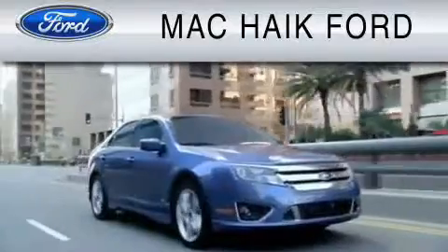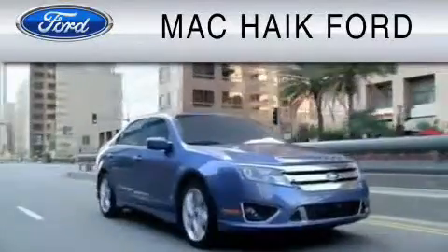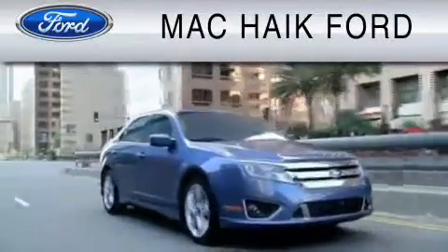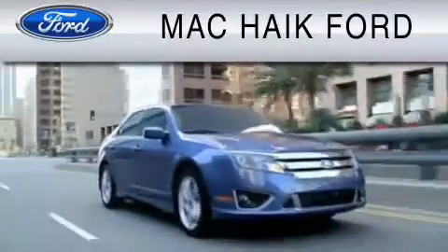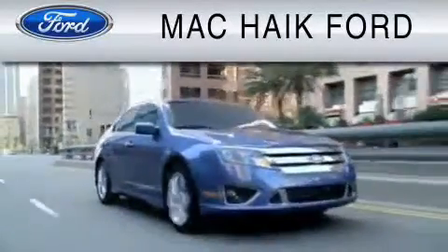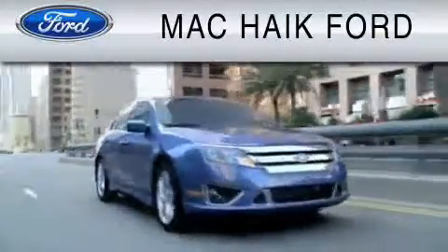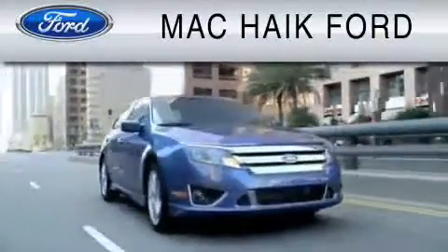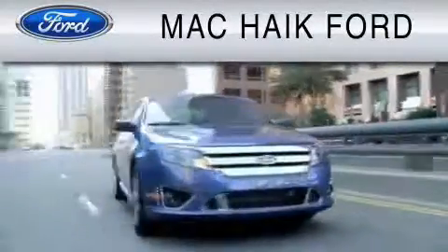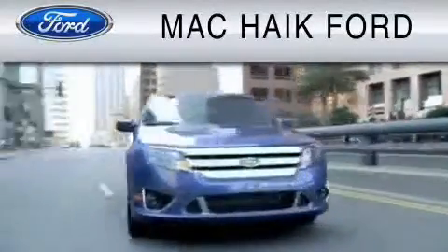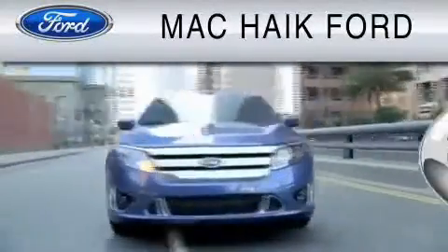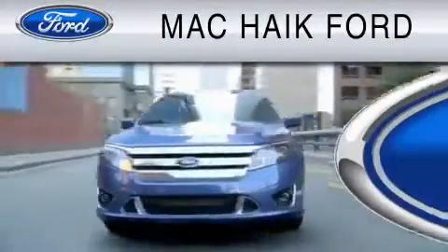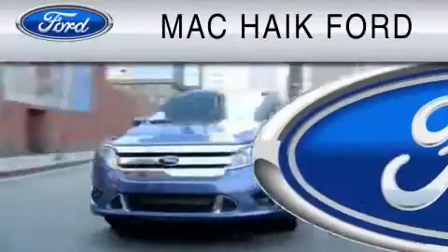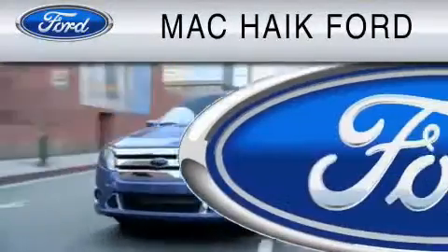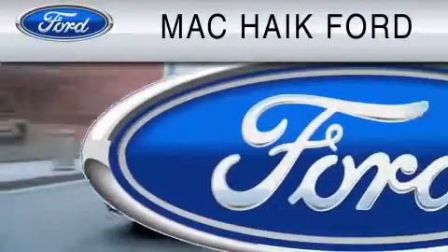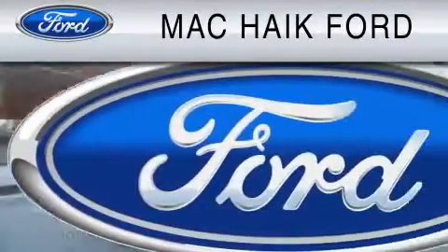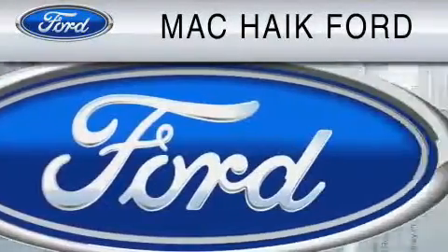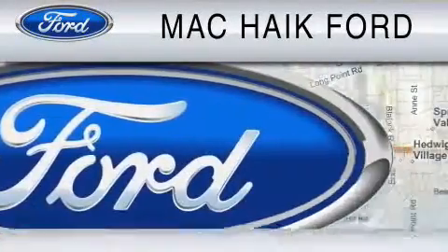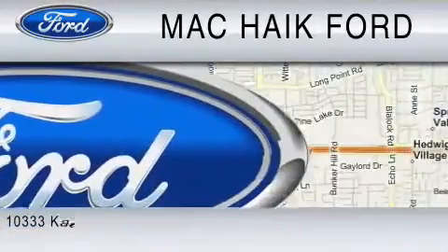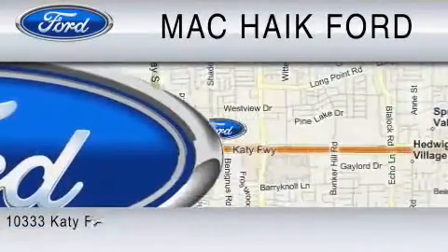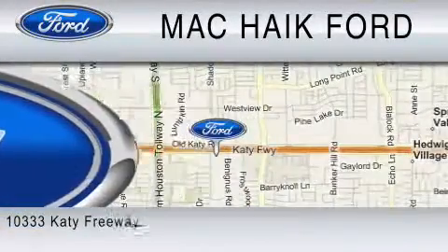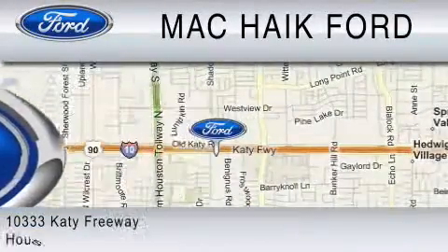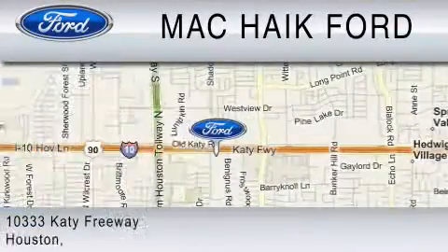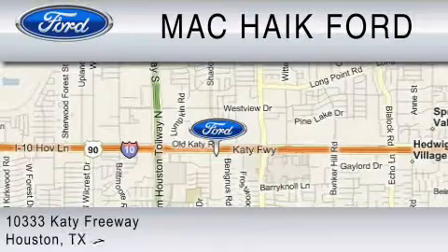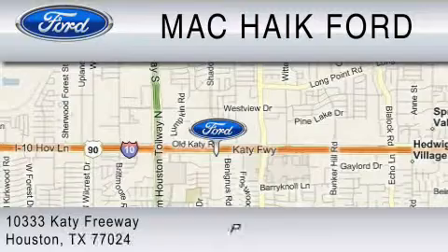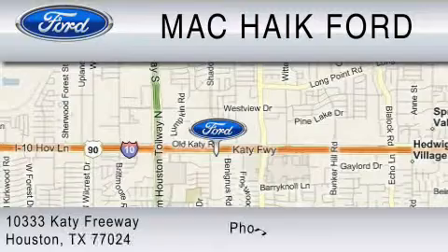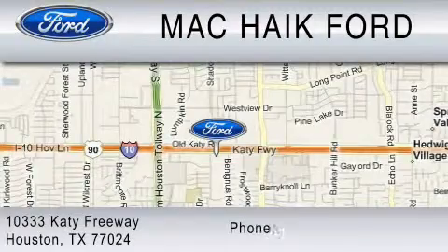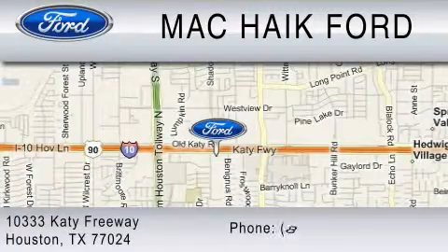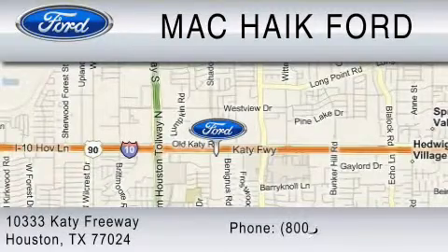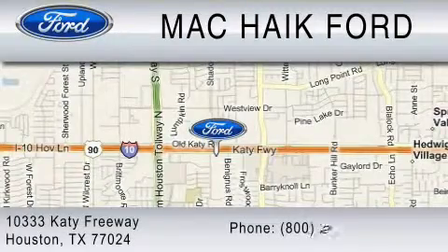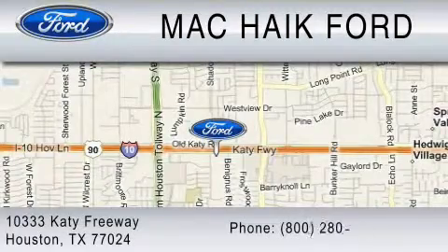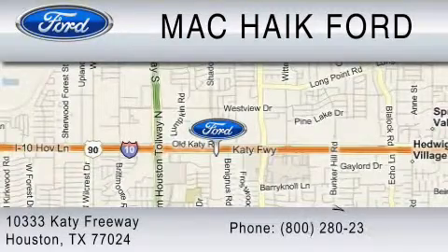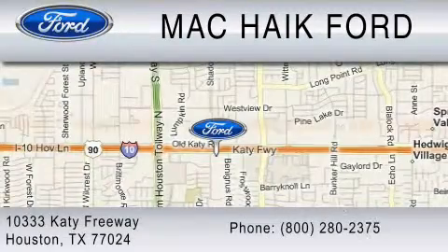We are located at 10333 Katy Freeway in Houston. You can reach us at 800-280-2375.